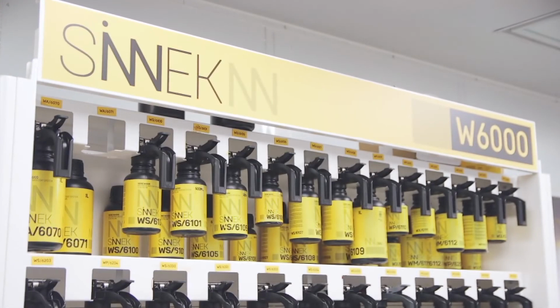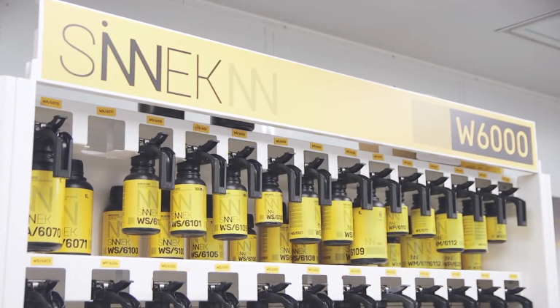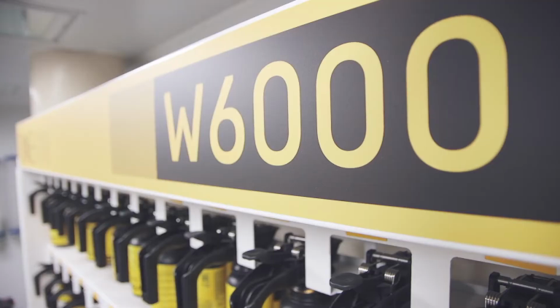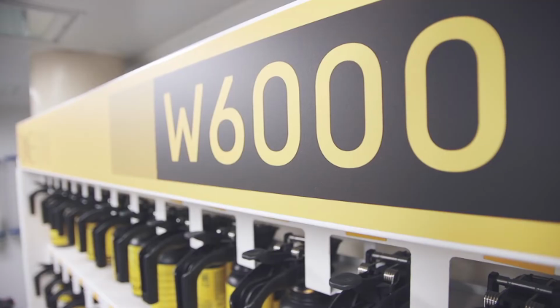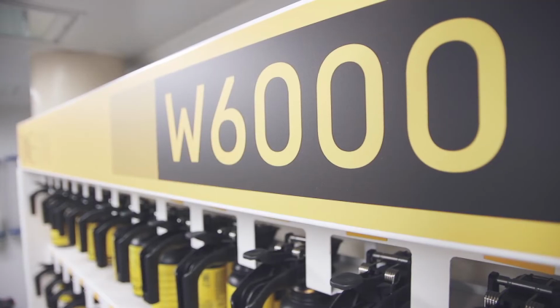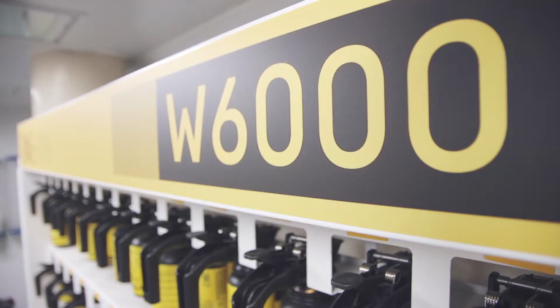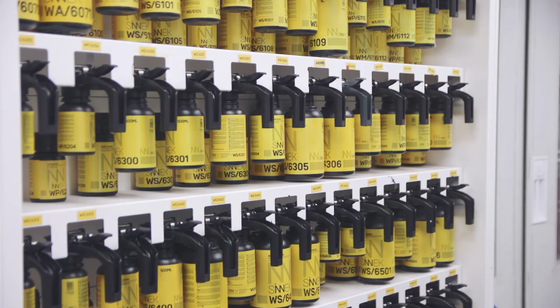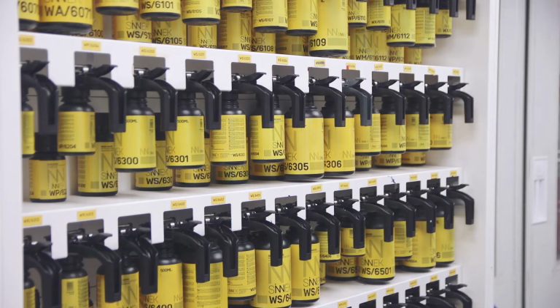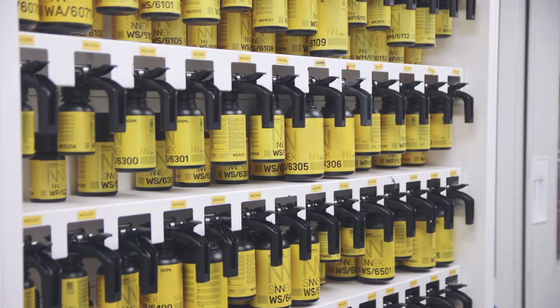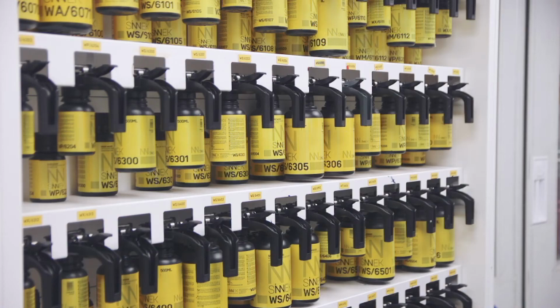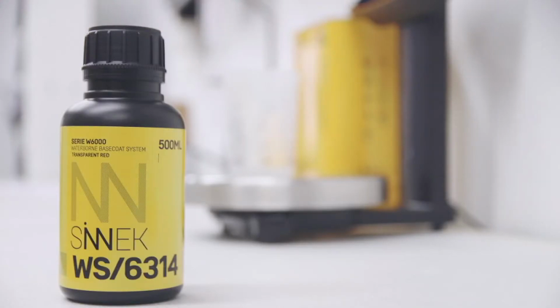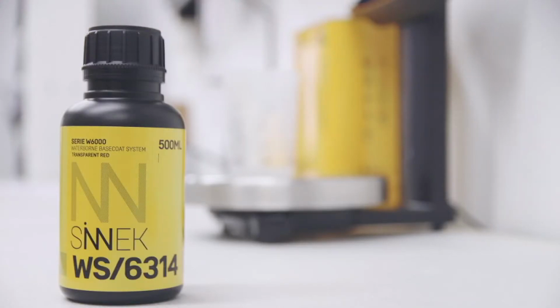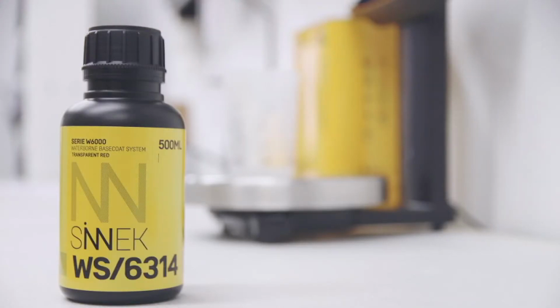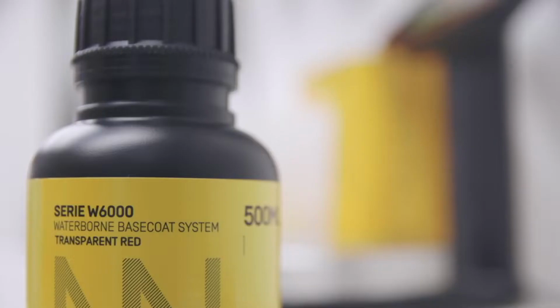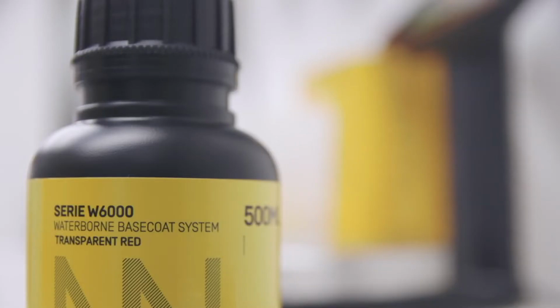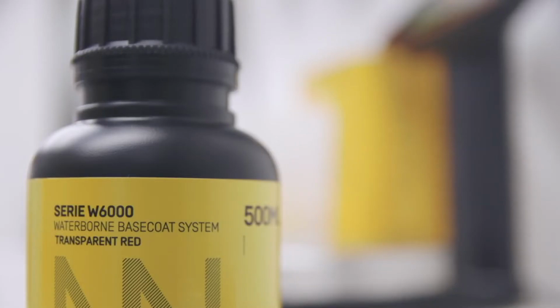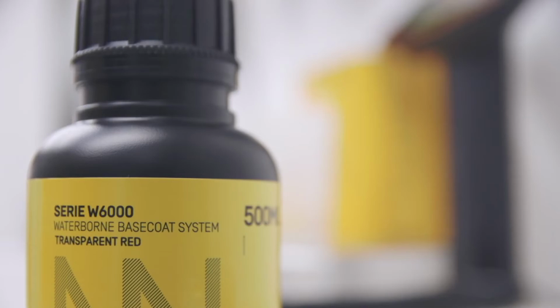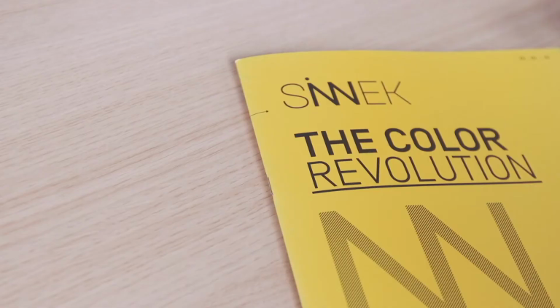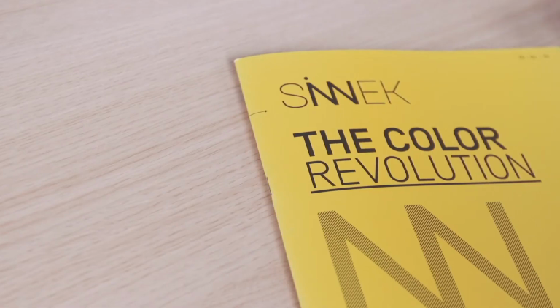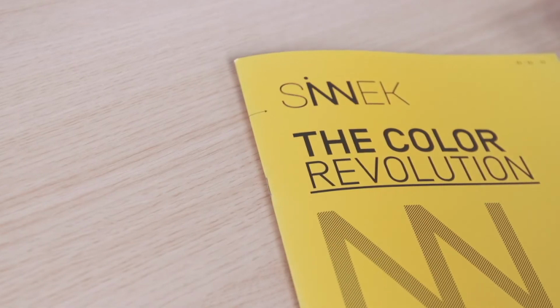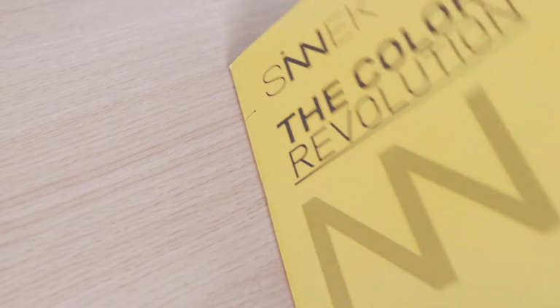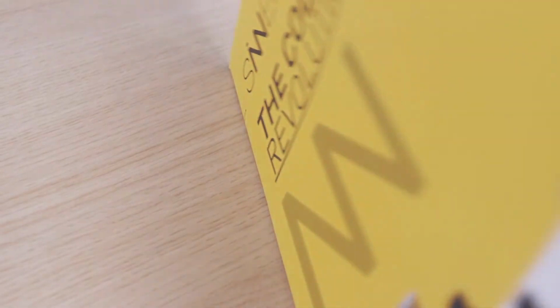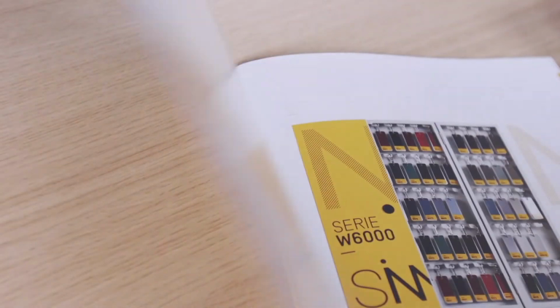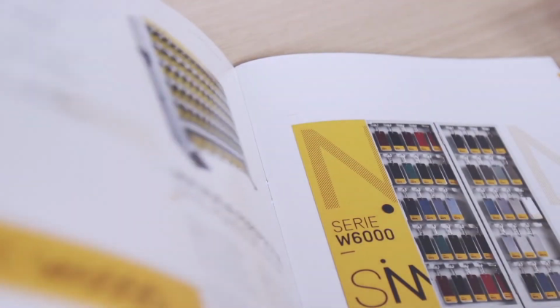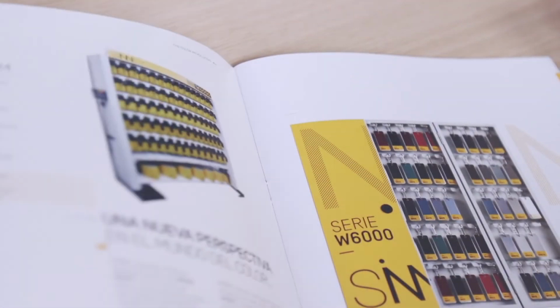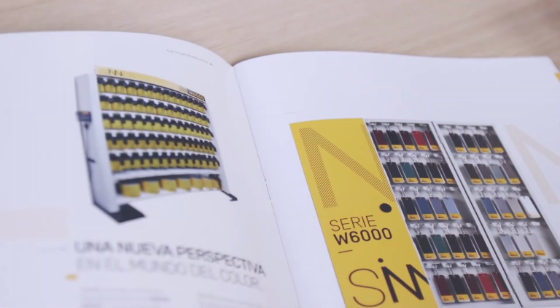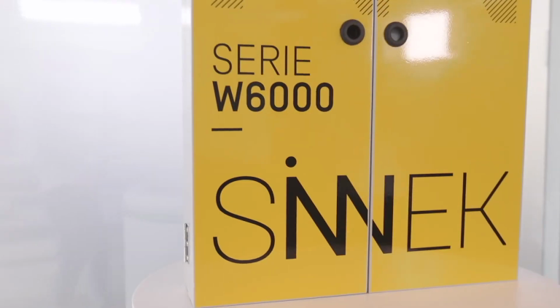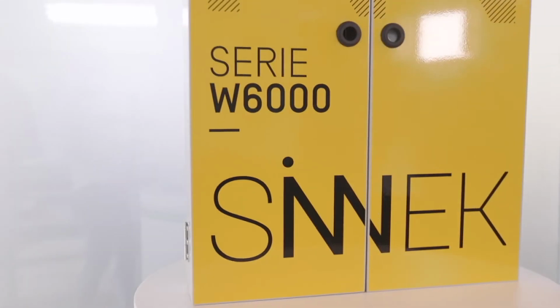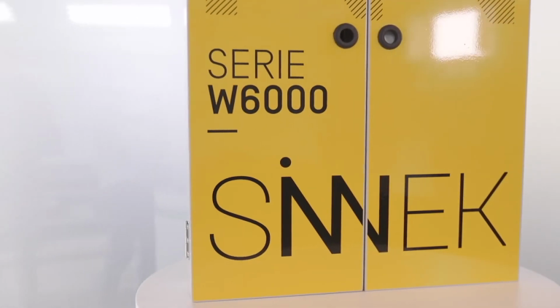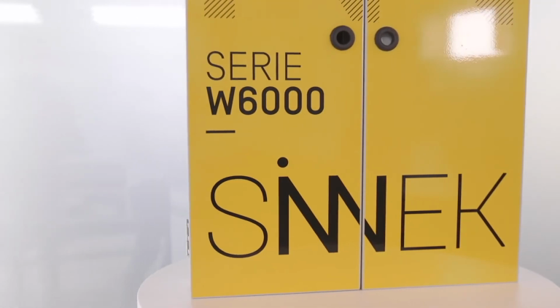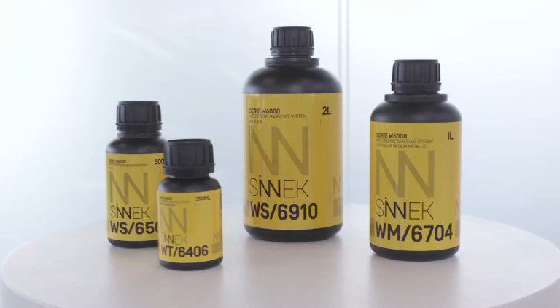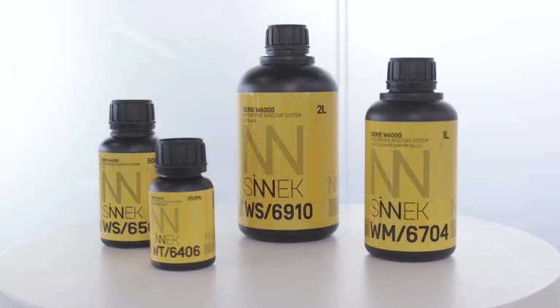The W6000 series is the solution that will help you increase the profitability and productivity of your body shop.